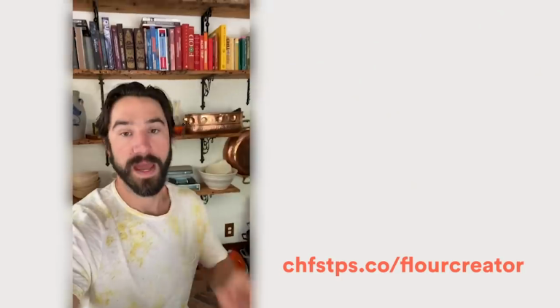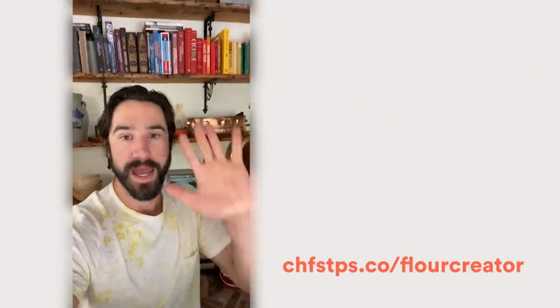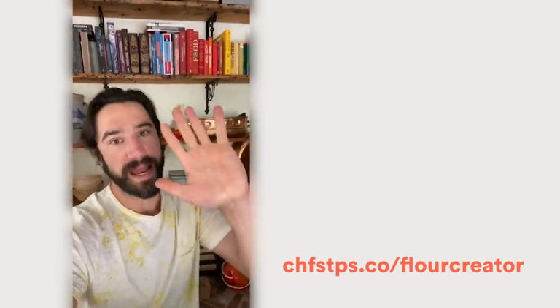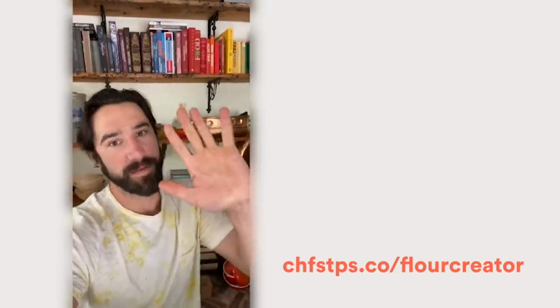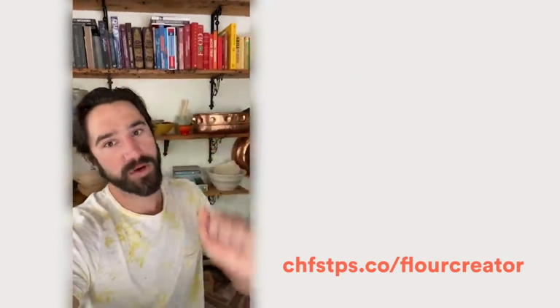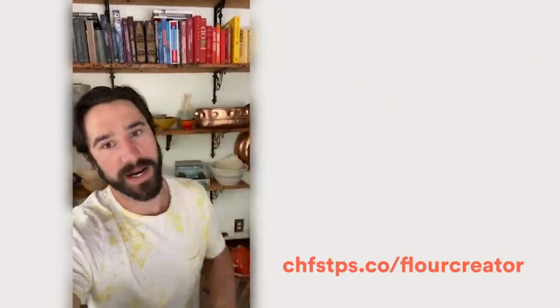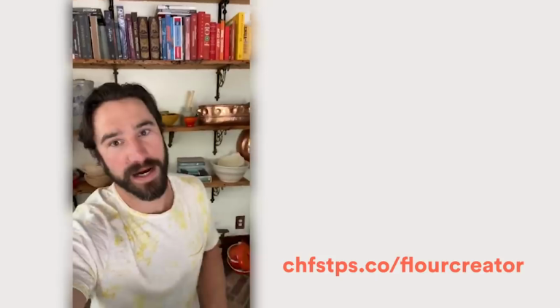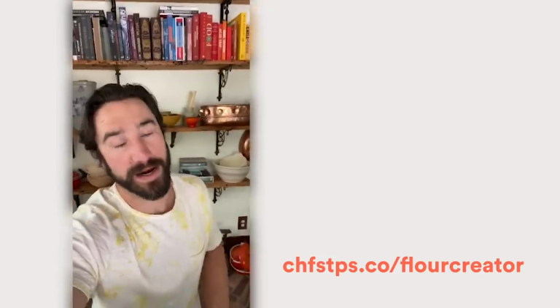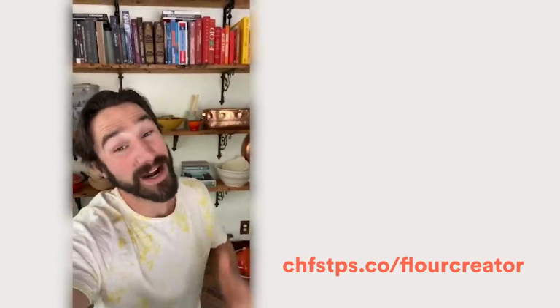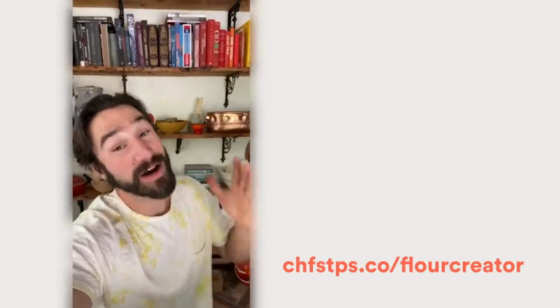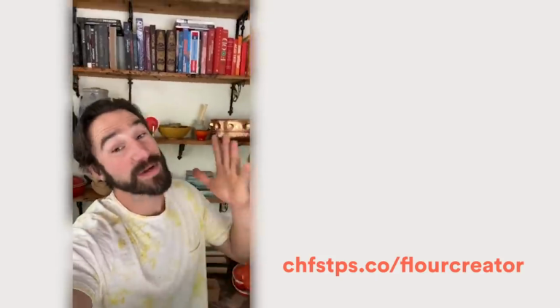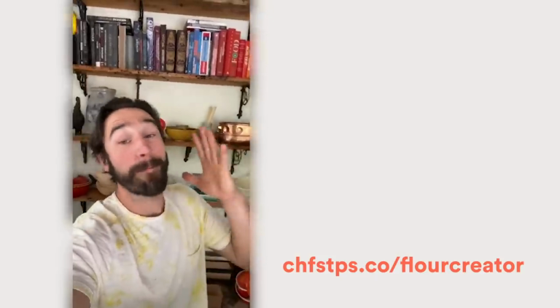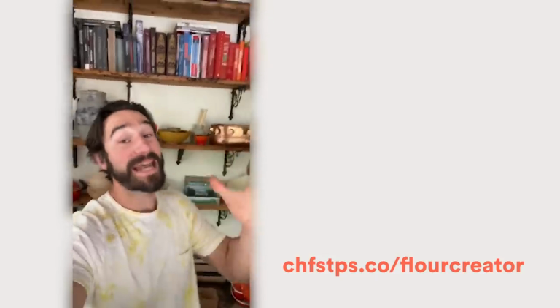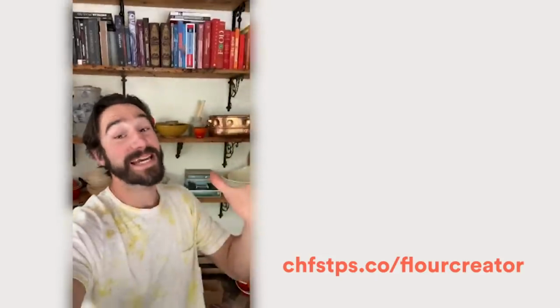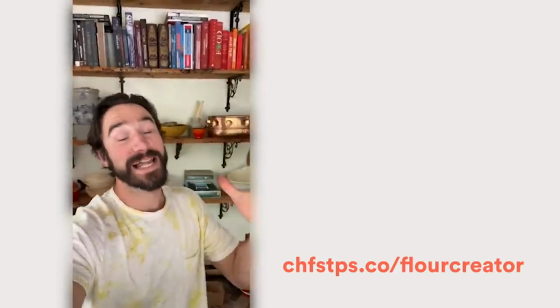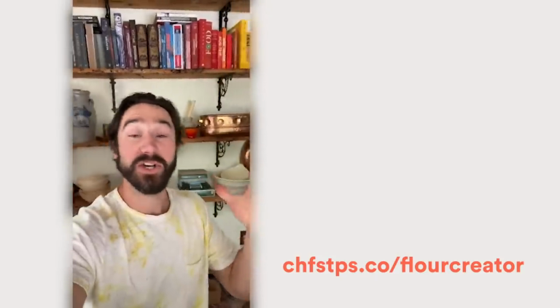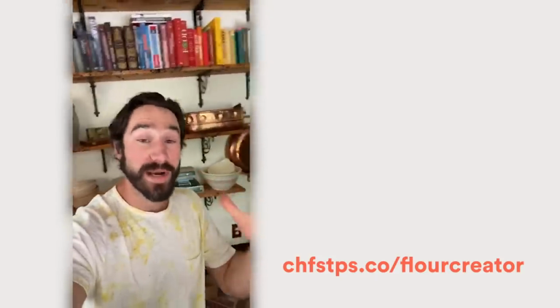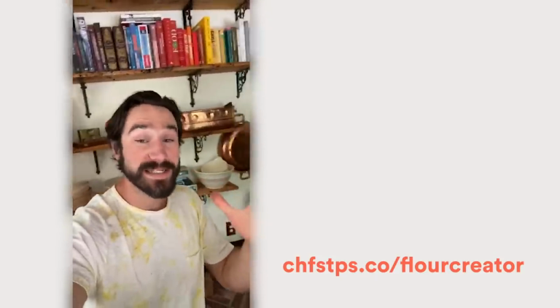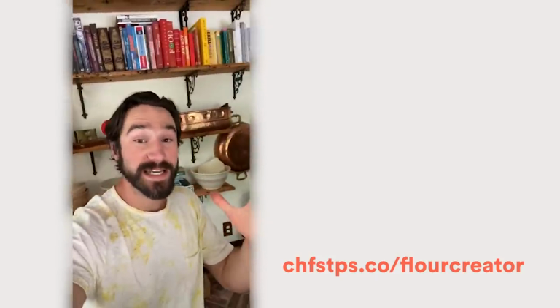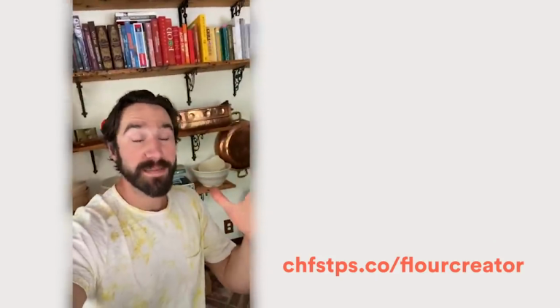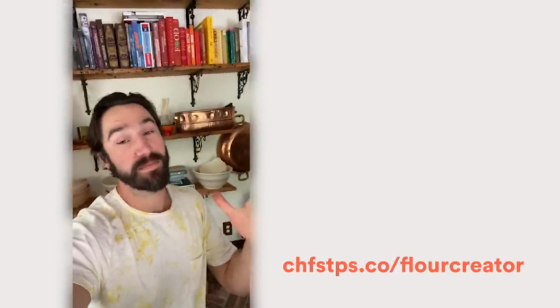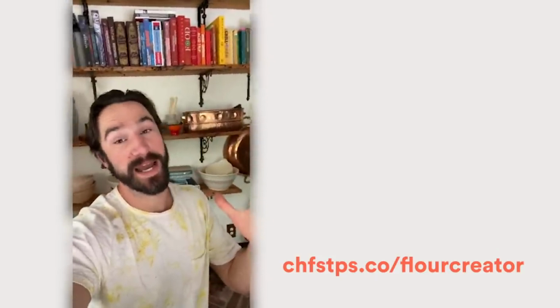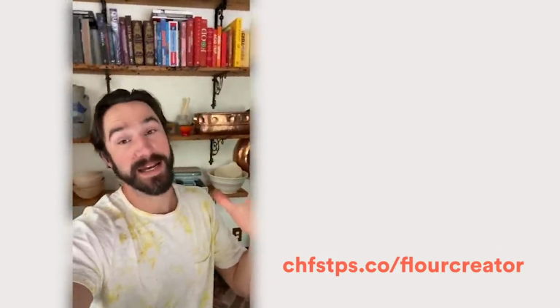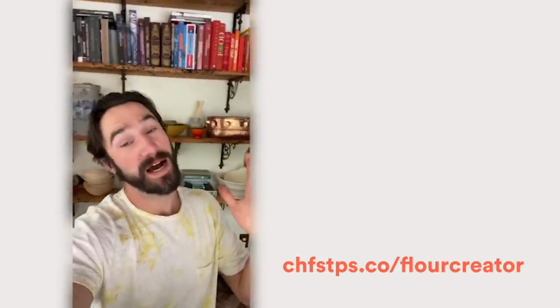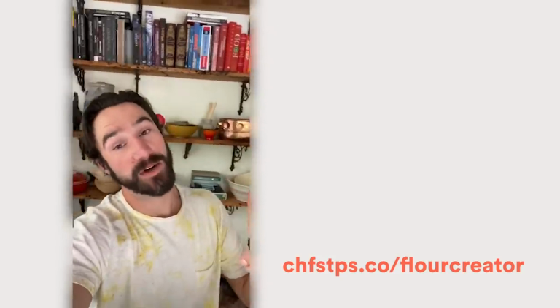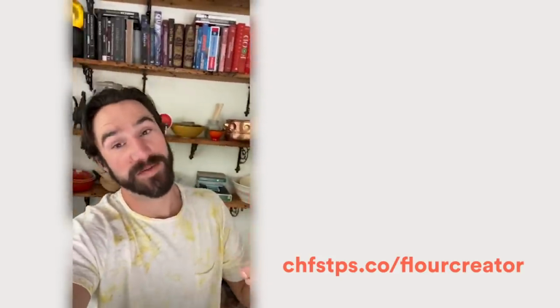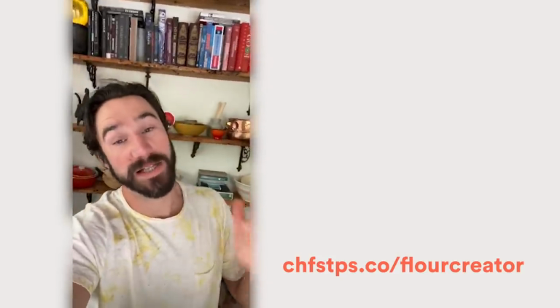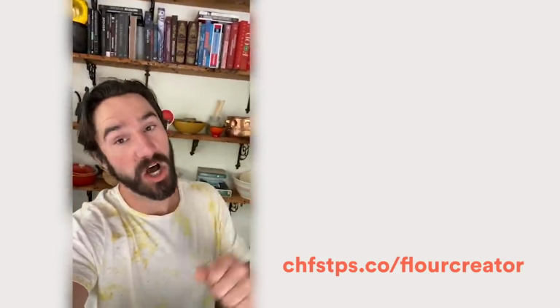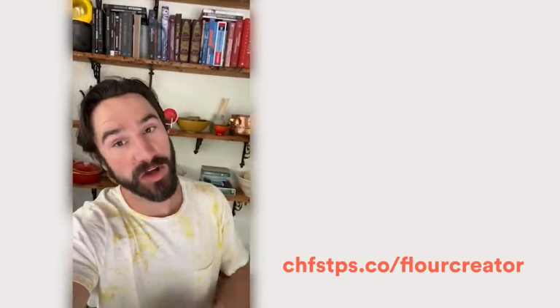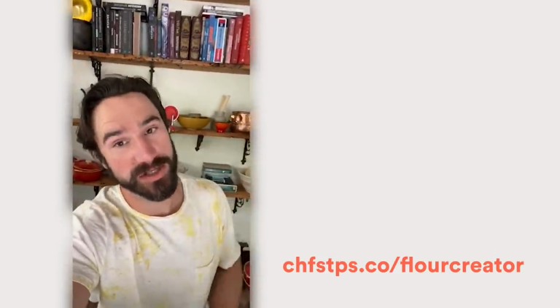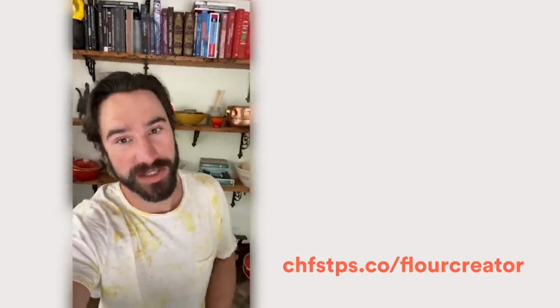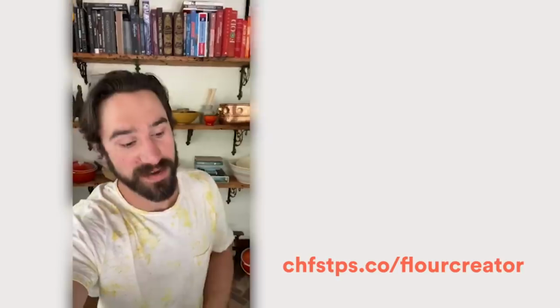Hey everybody, Grant here. I know everyone's baking like crazy, making bread, hot cross buns, all this sort of stuff.